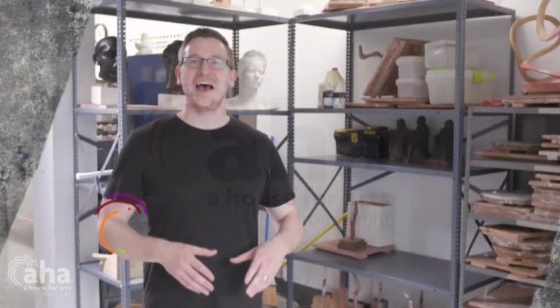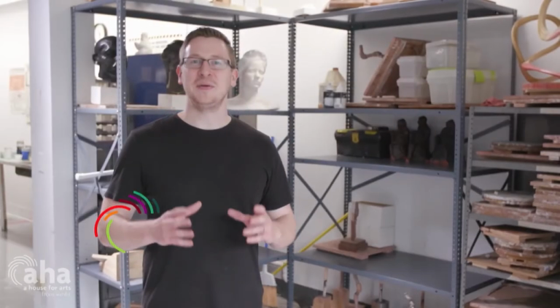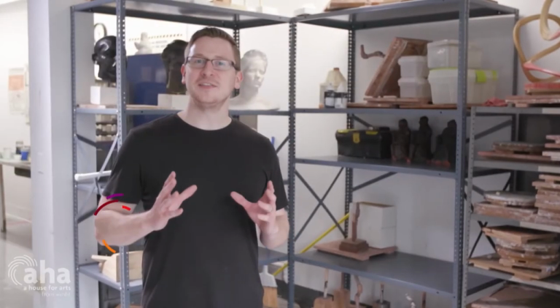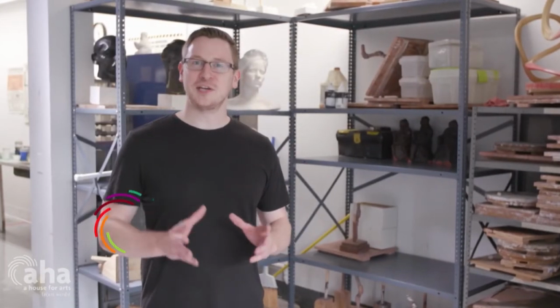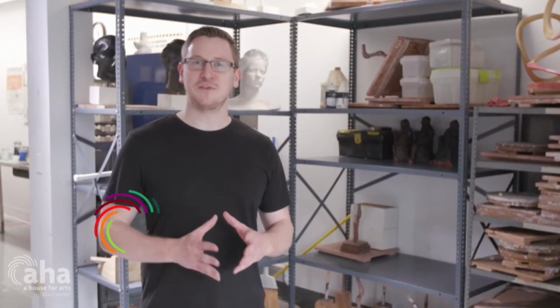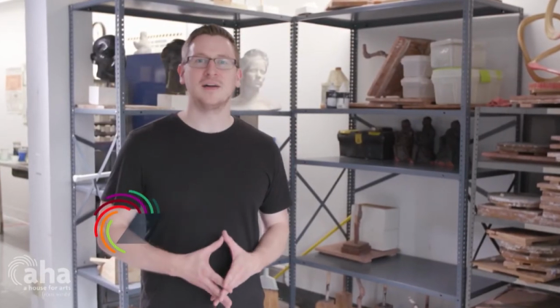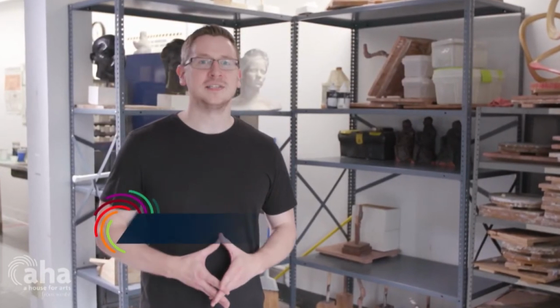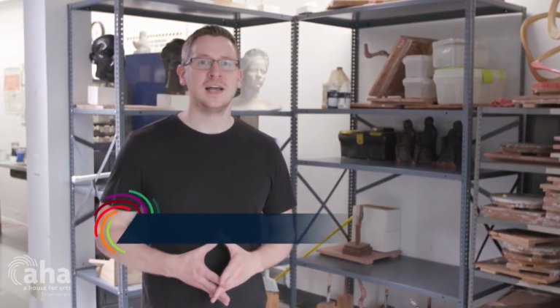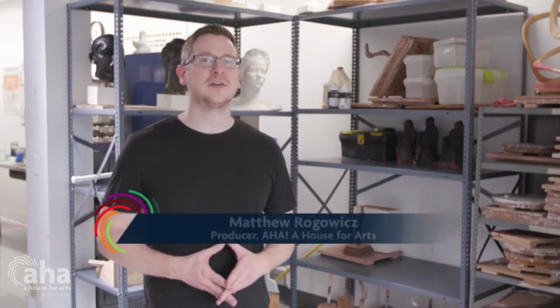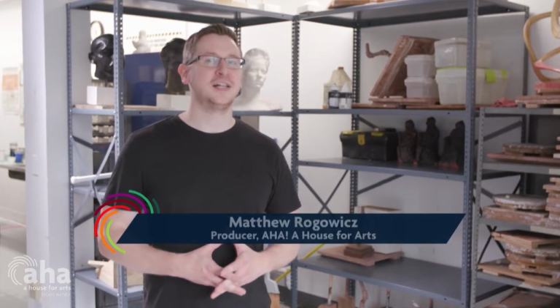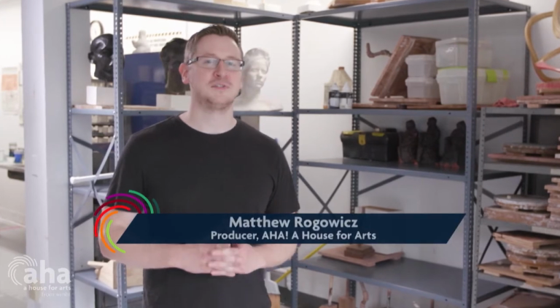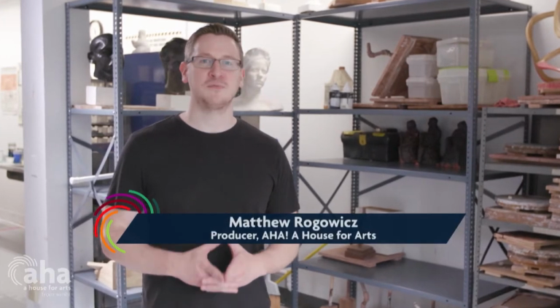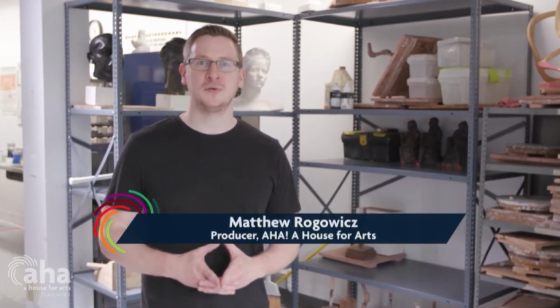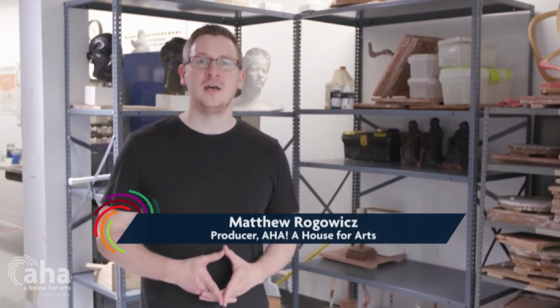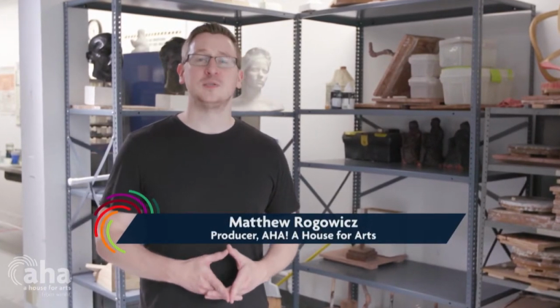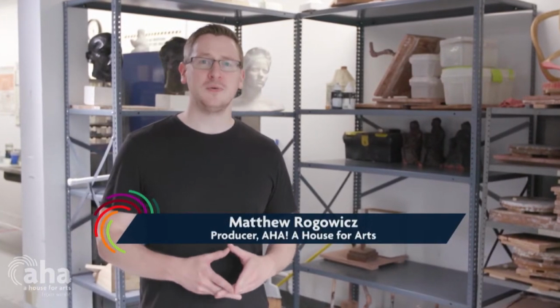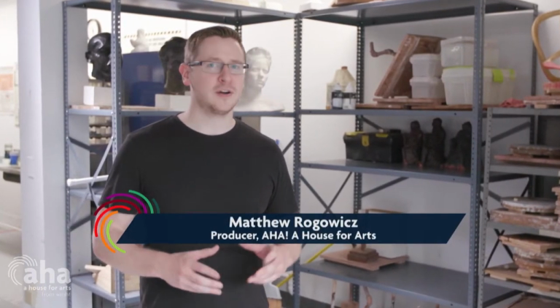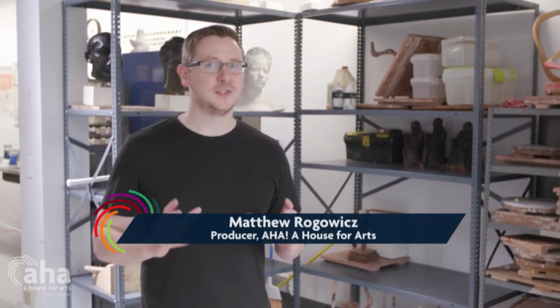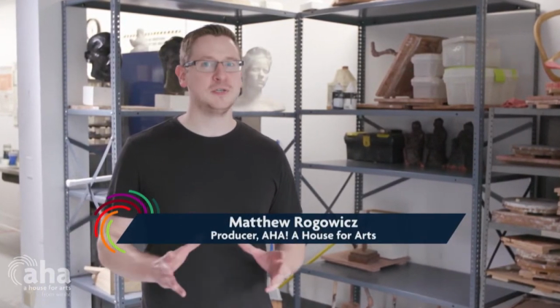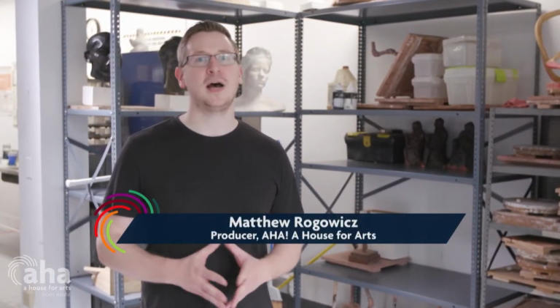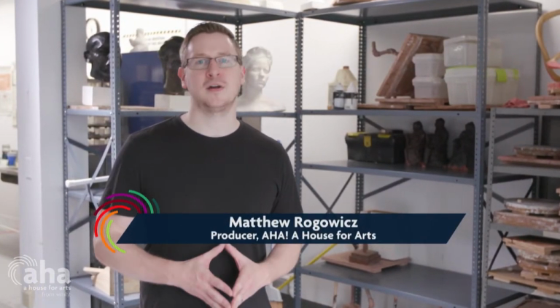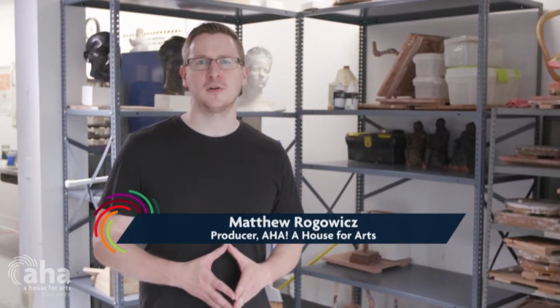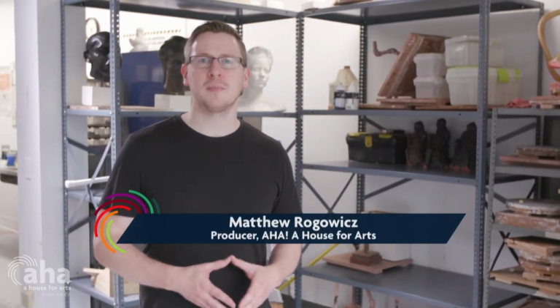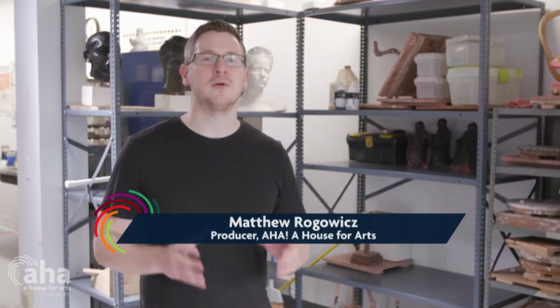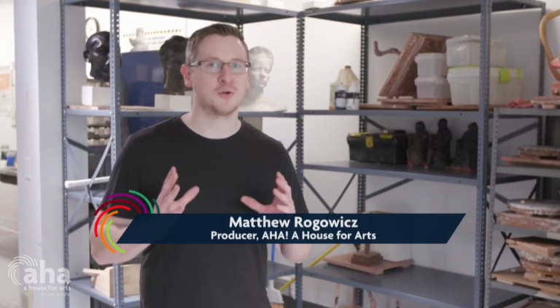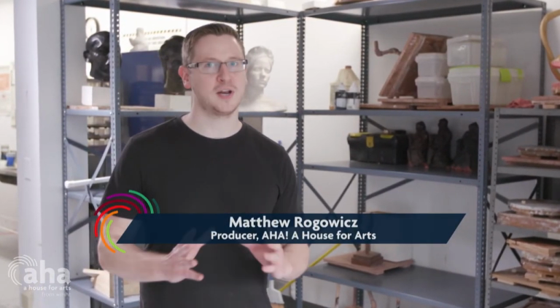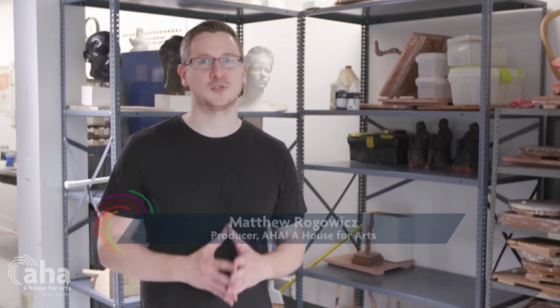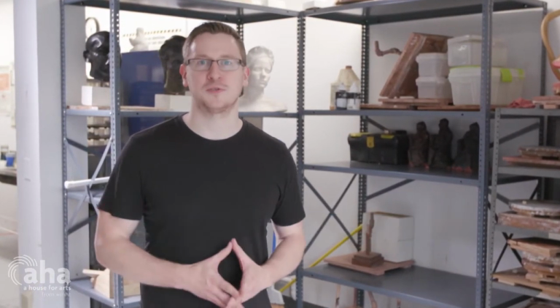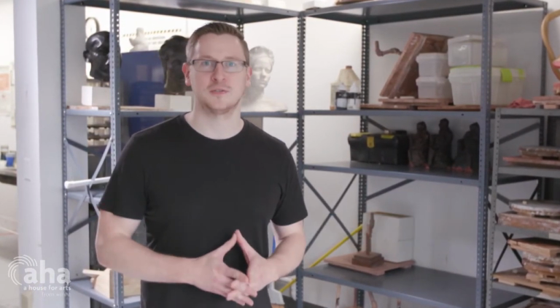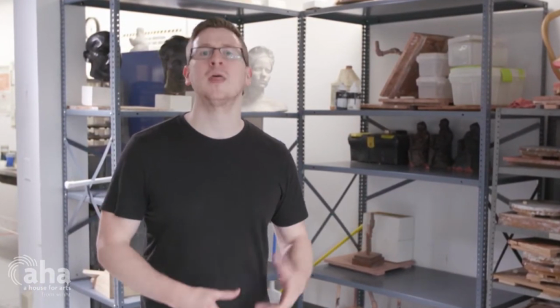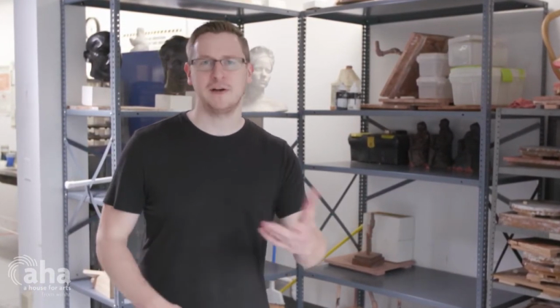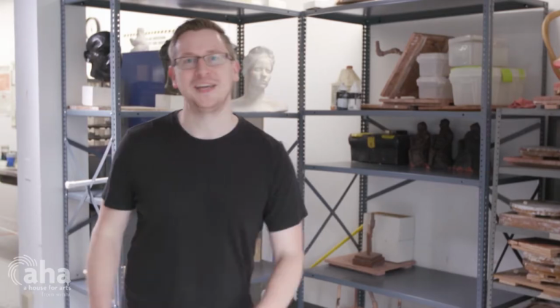I'm here at the Center for Art and Design at the College of St. Rose to speak with artist Susan Meyer and learn more about her incredible sculptures. Follow me.